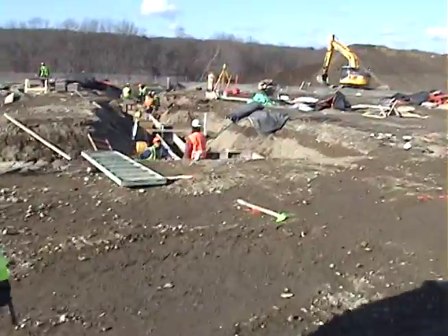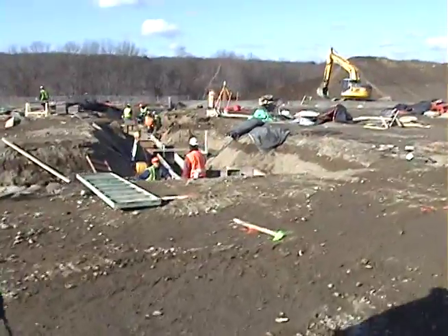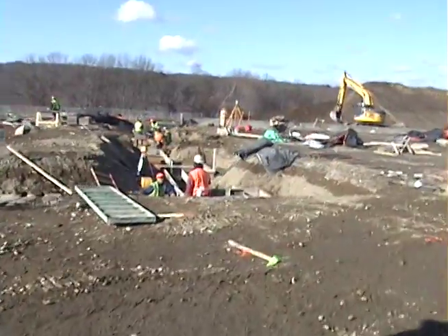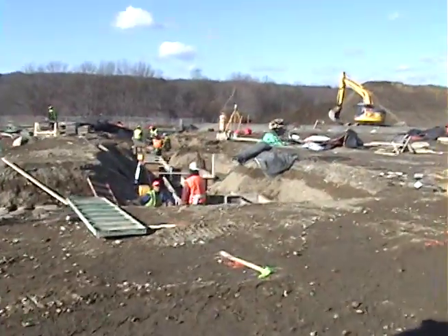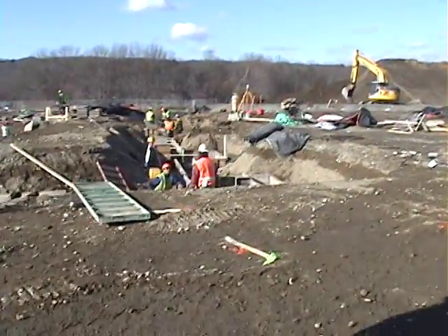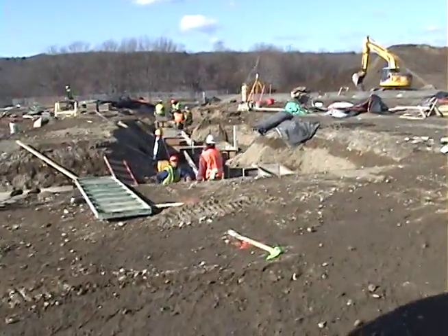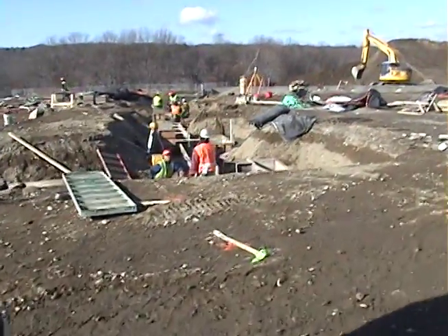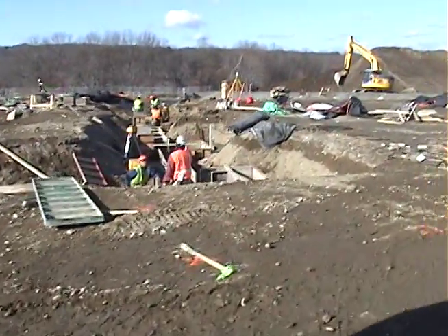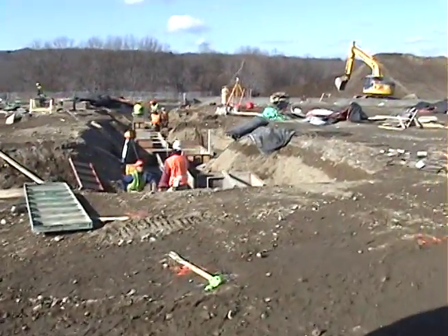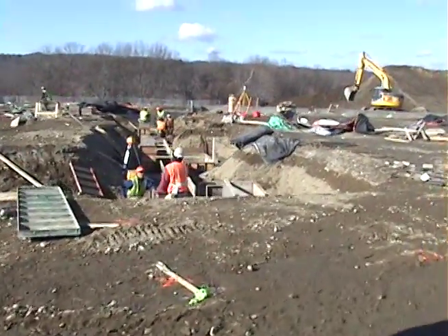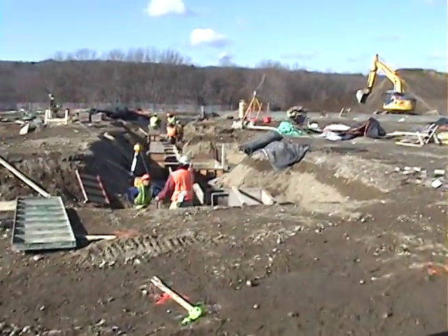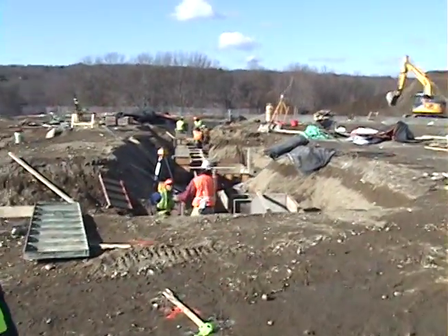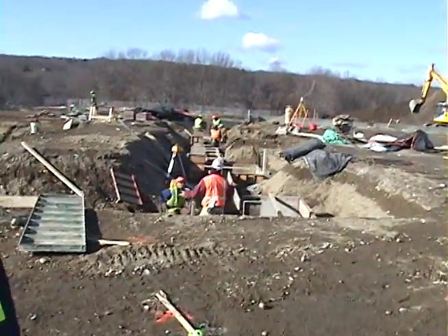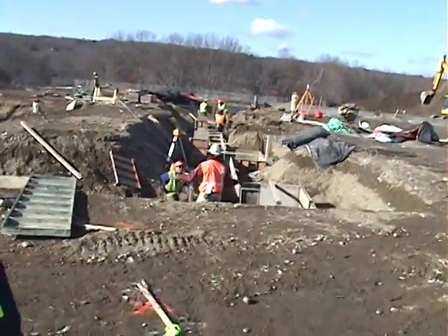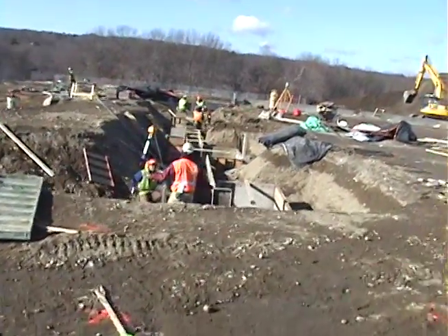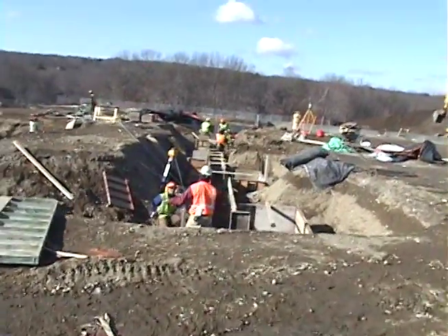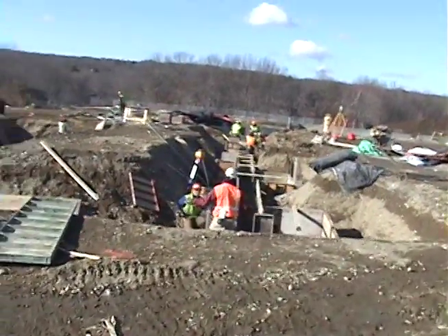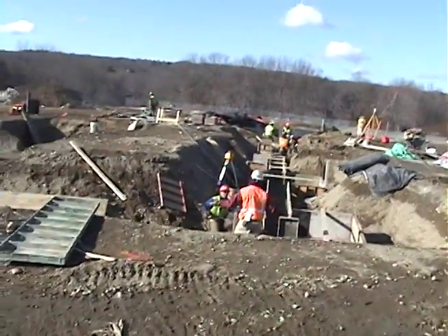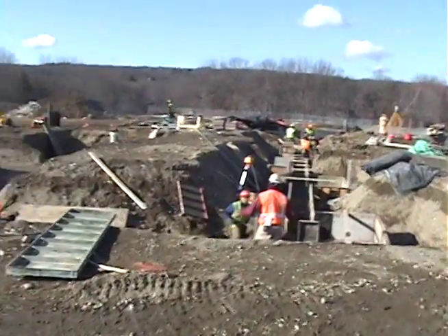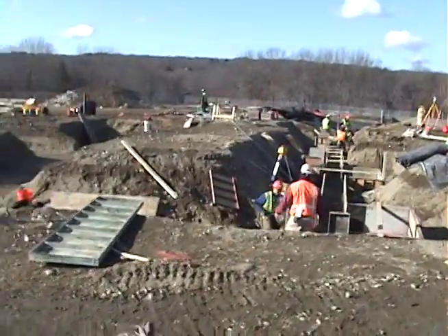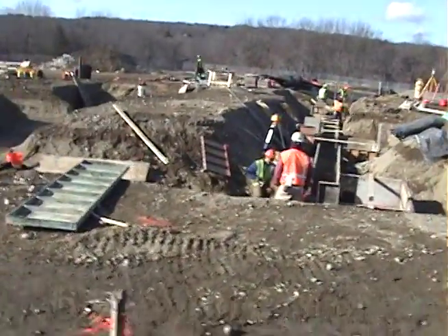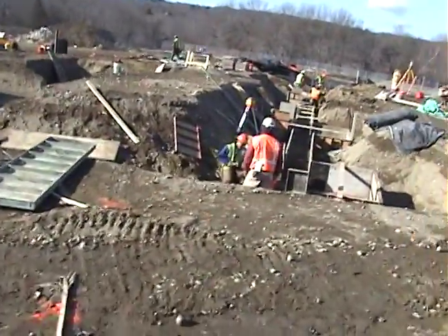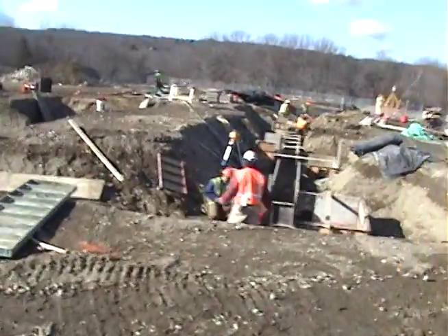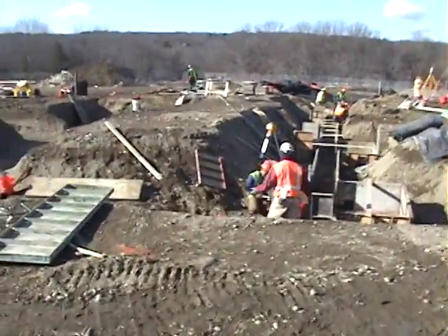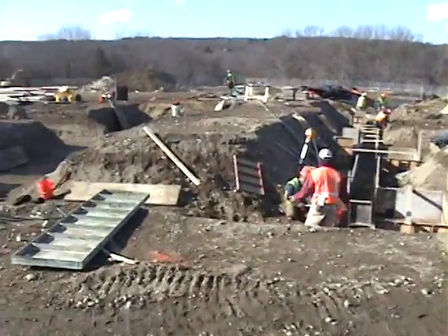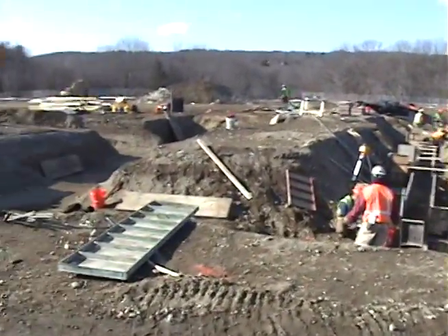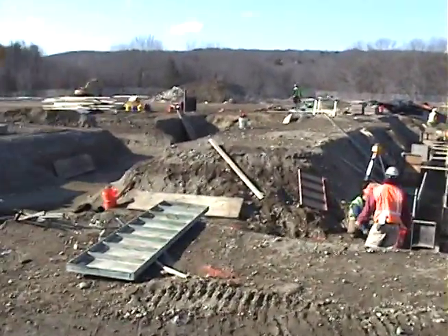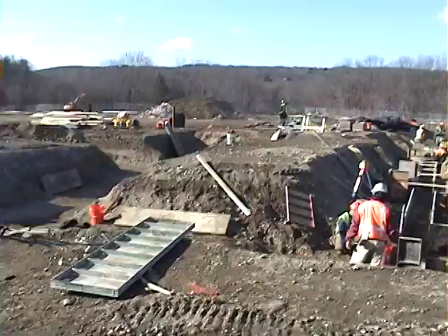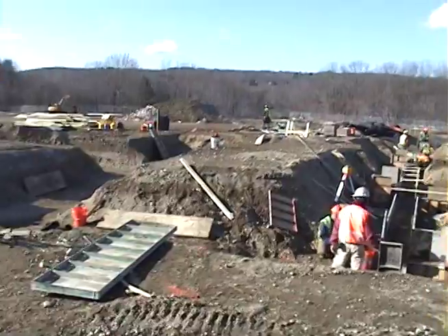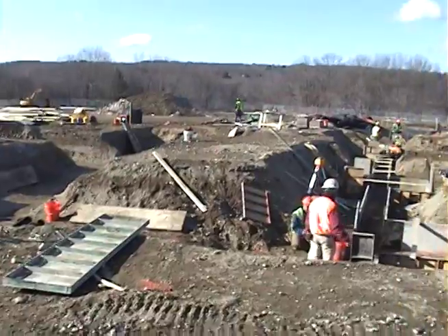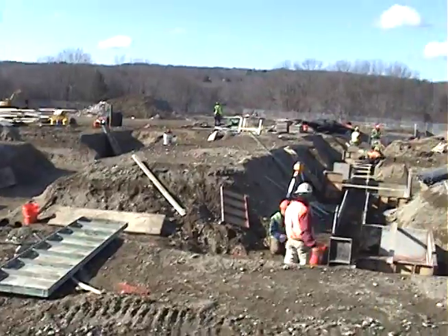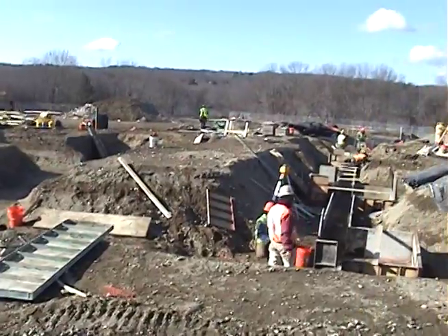These trenches are dug to place more columns in the new high school to make the building more sturdy and structured.